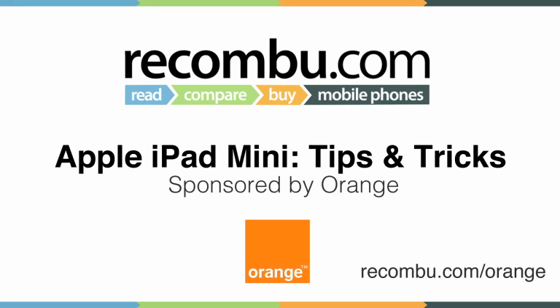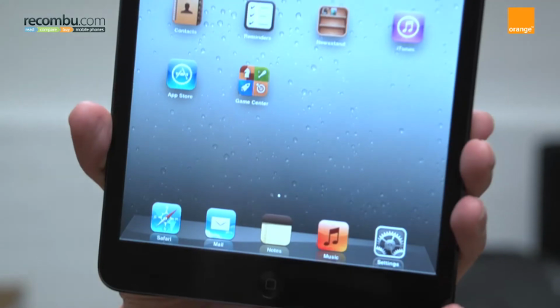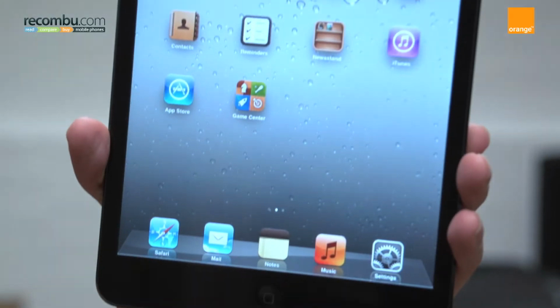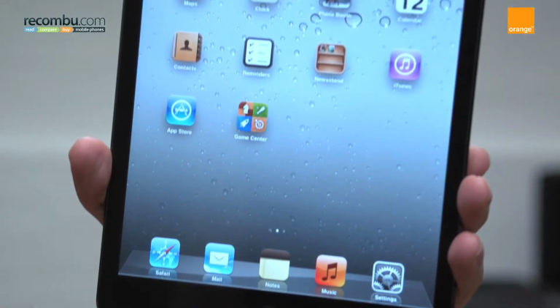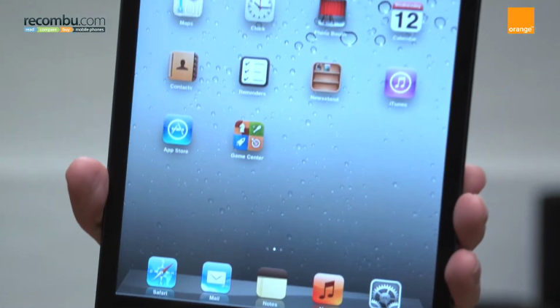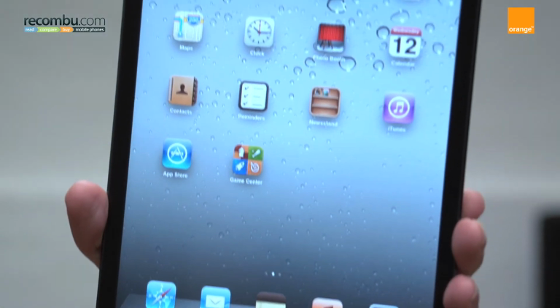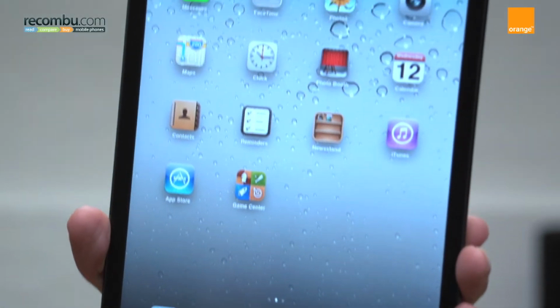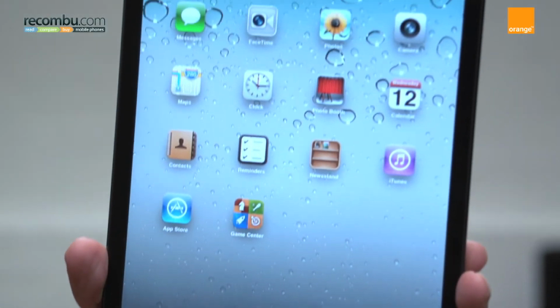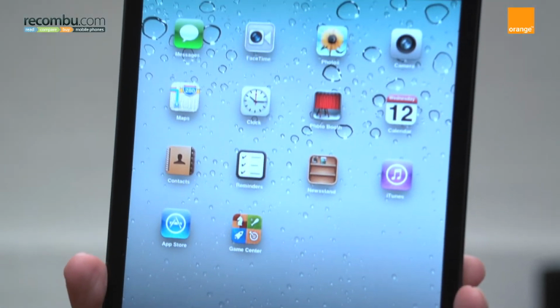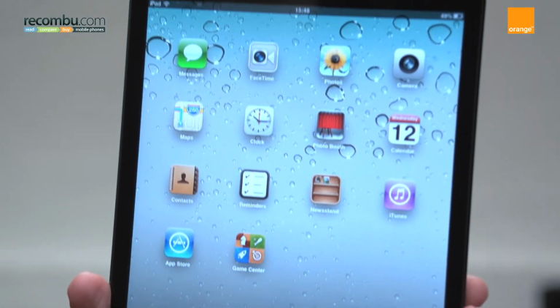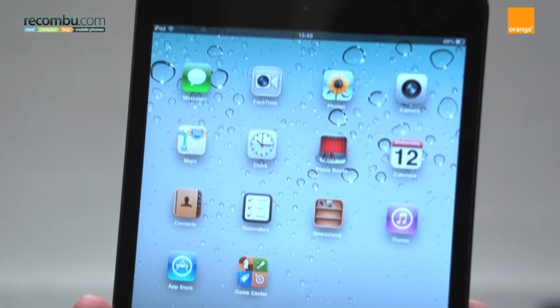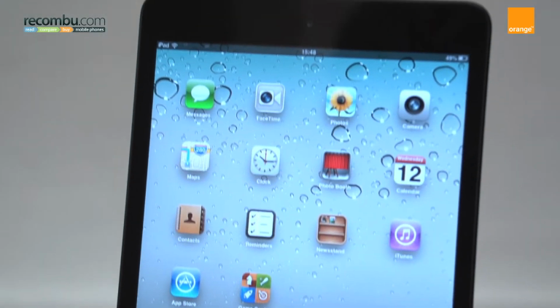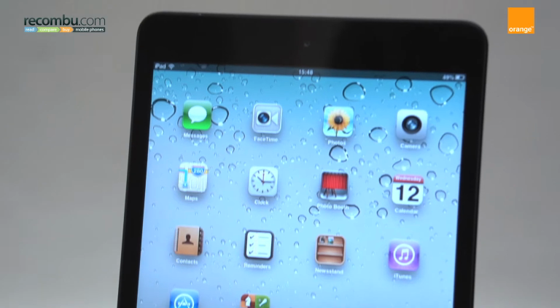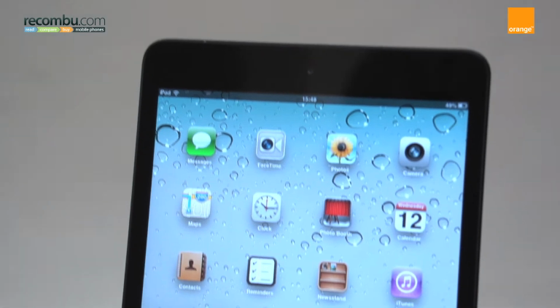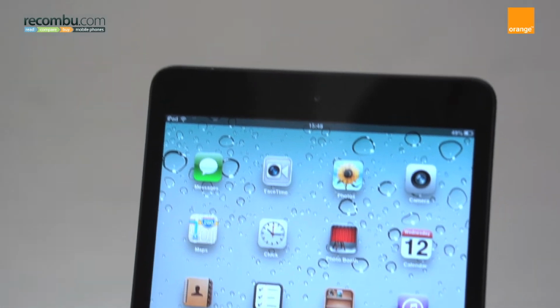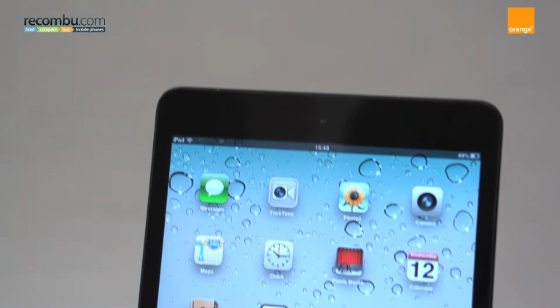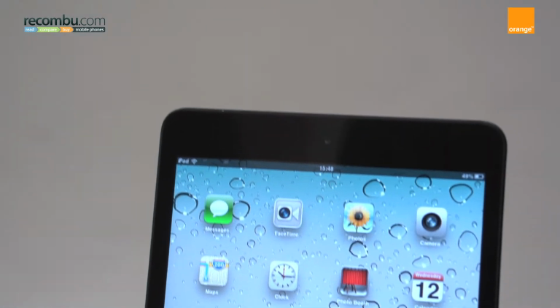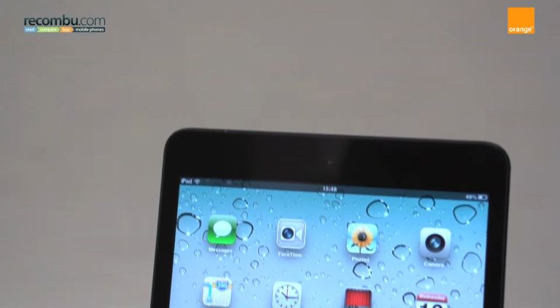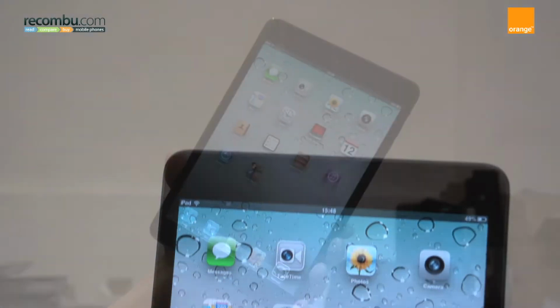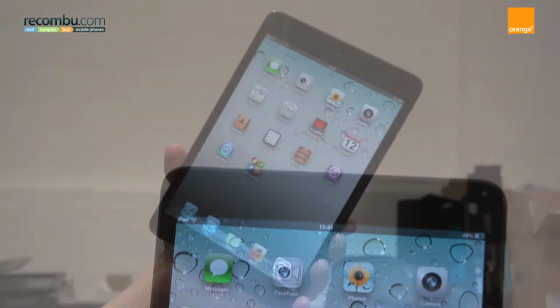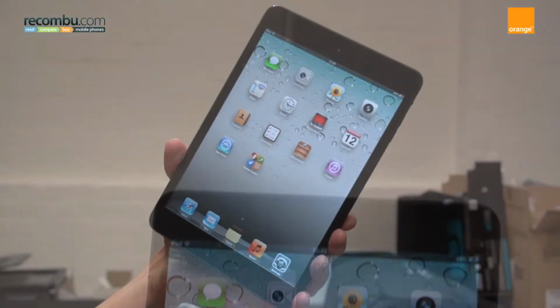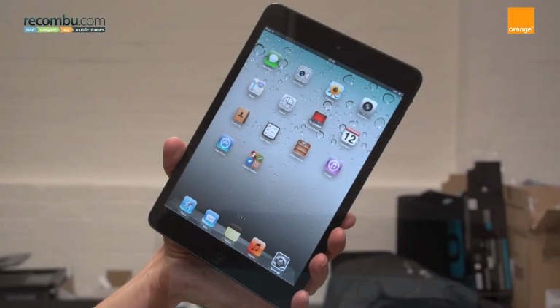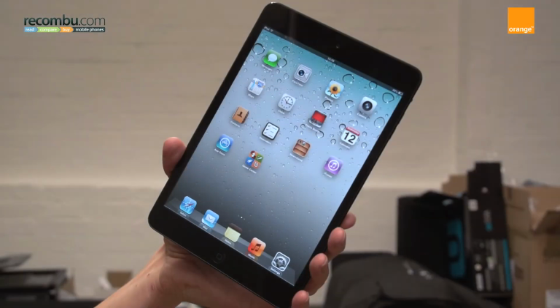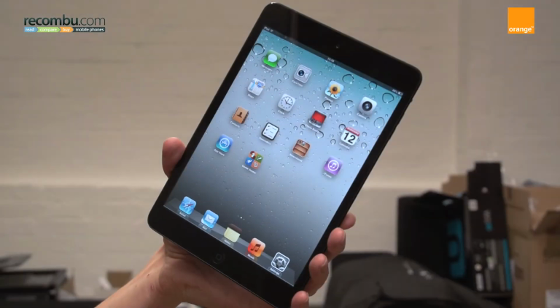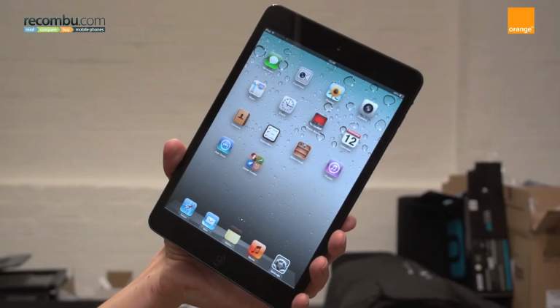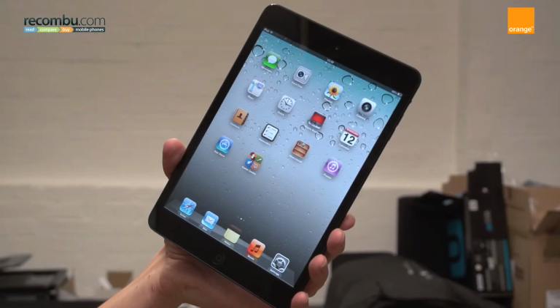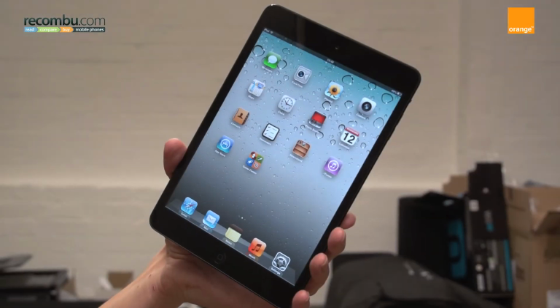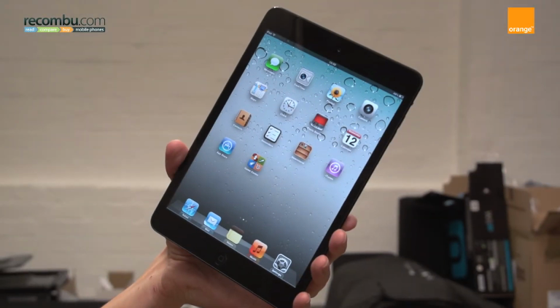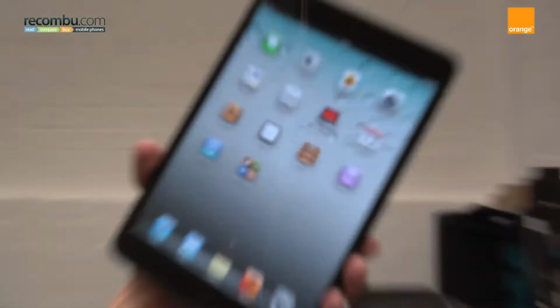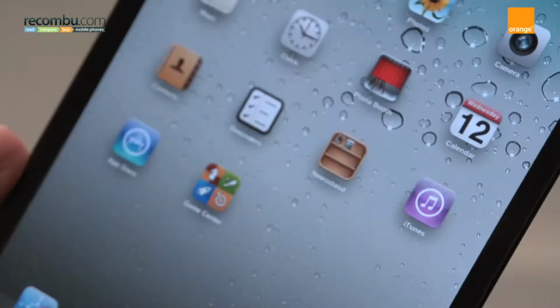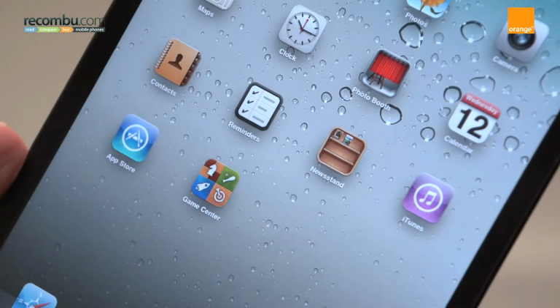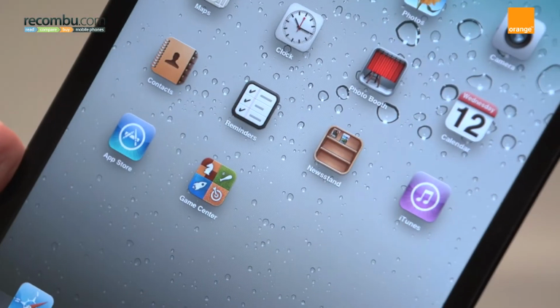The iPad Mini is the smallest and cheapest iPad to date. Here are some tips to help you get the best from it.